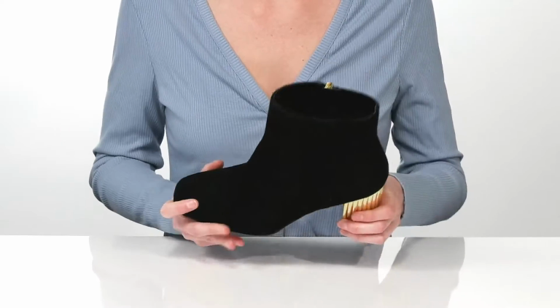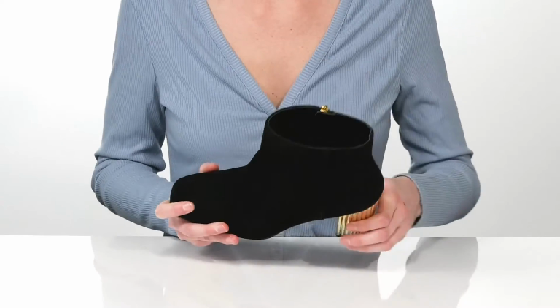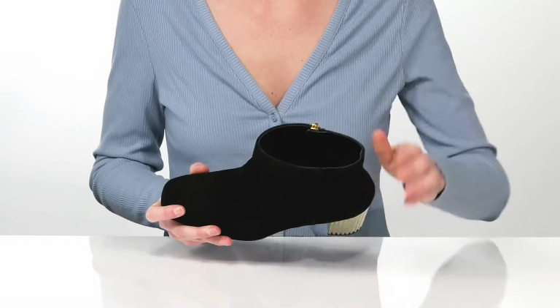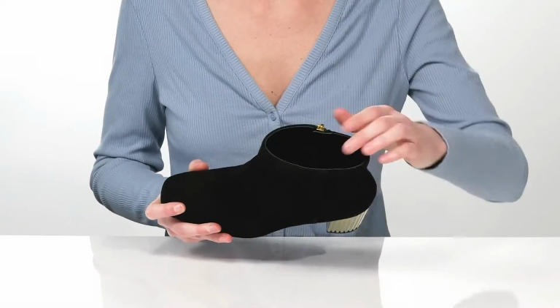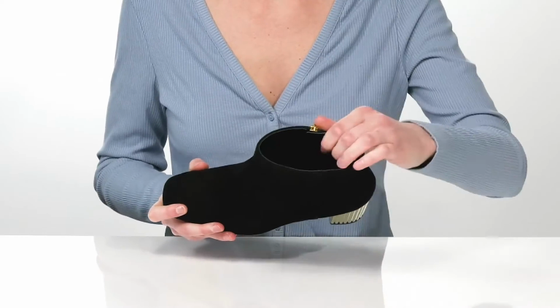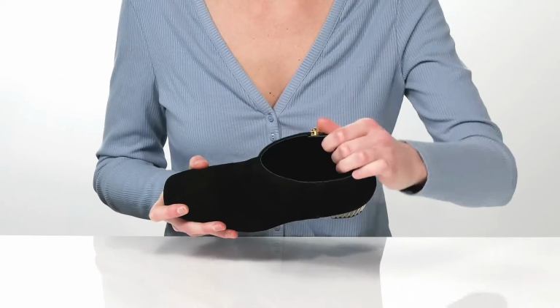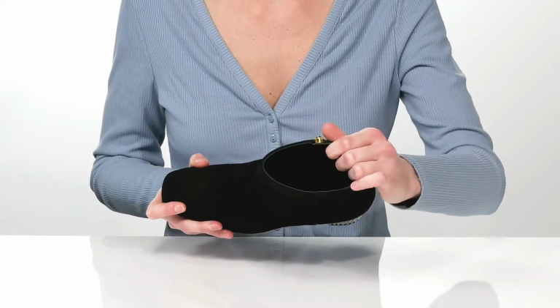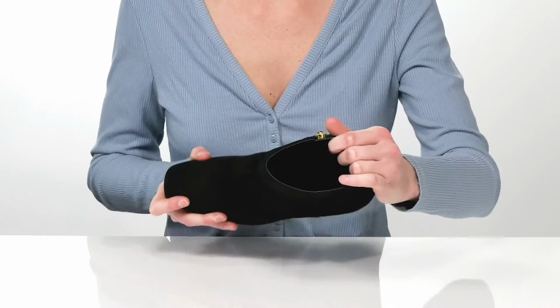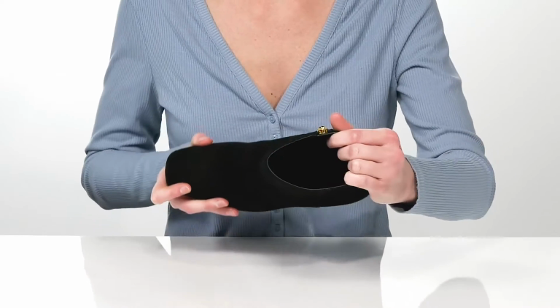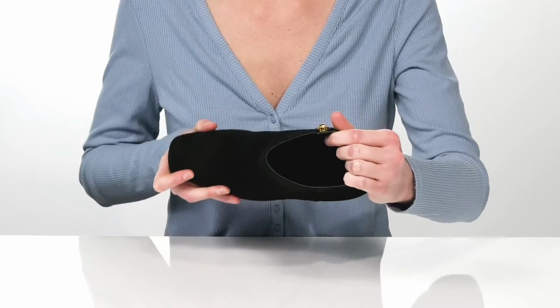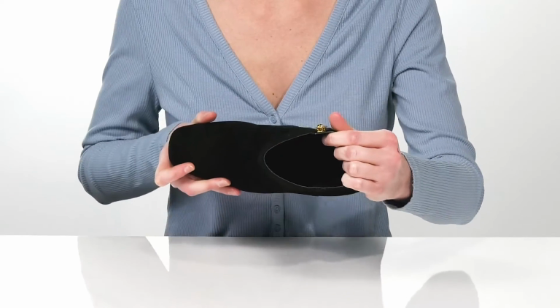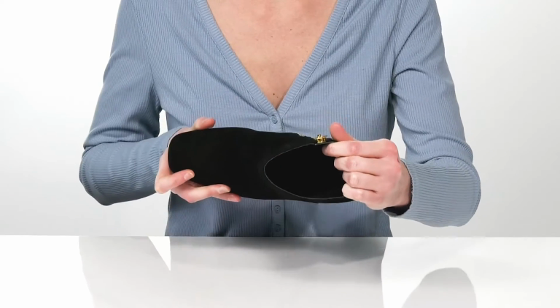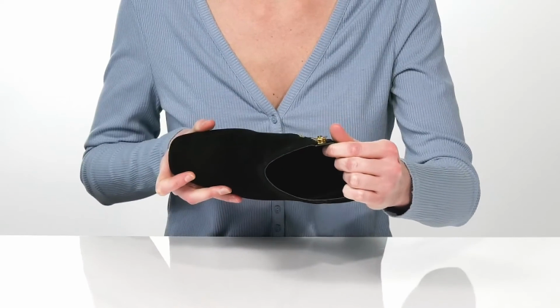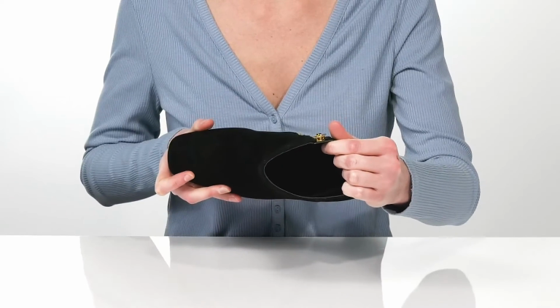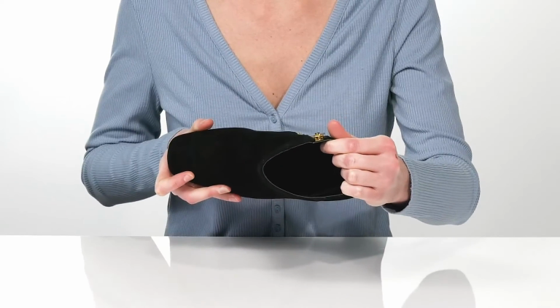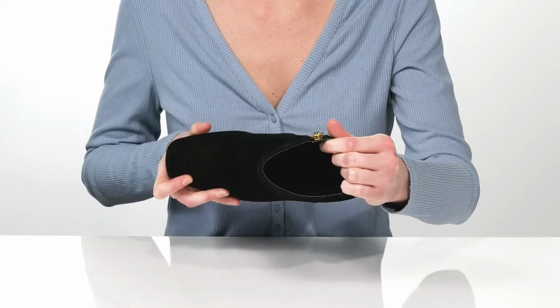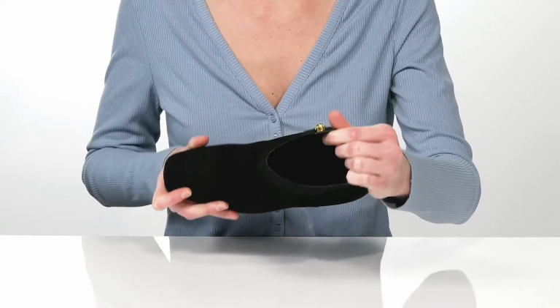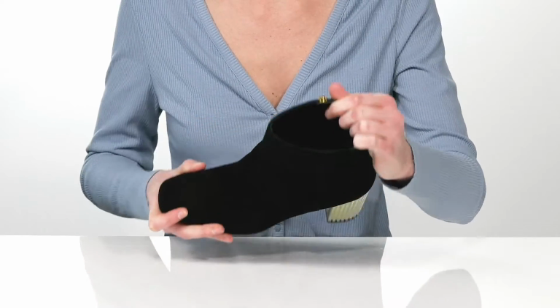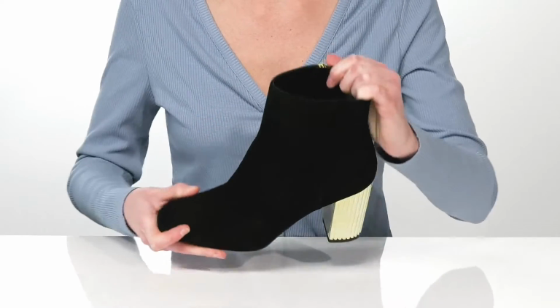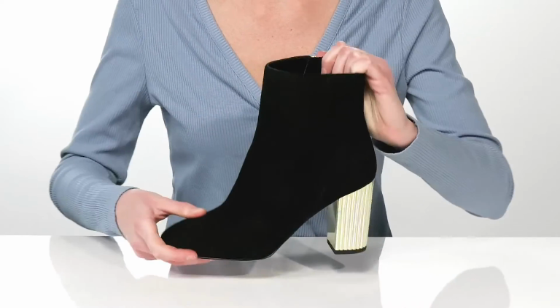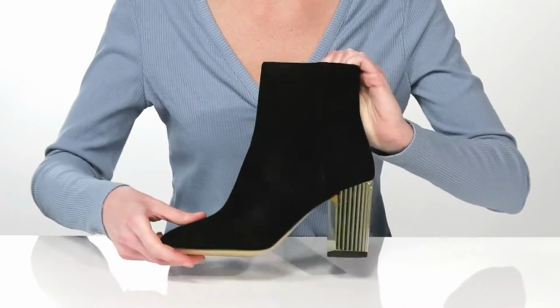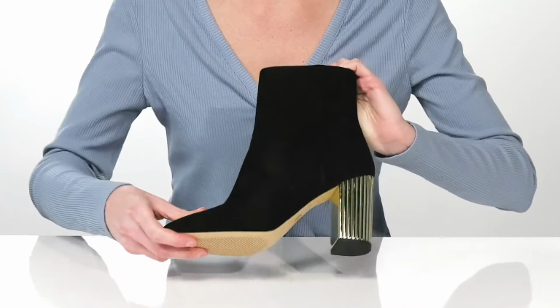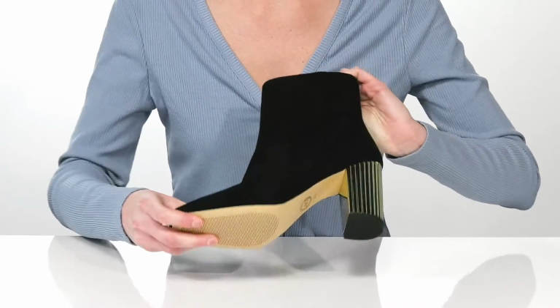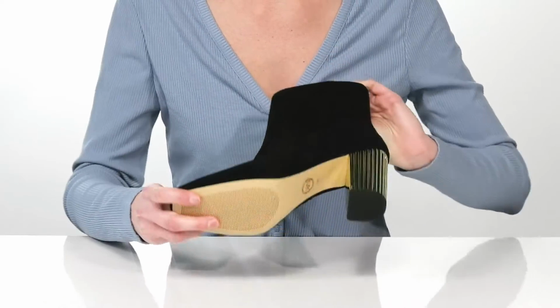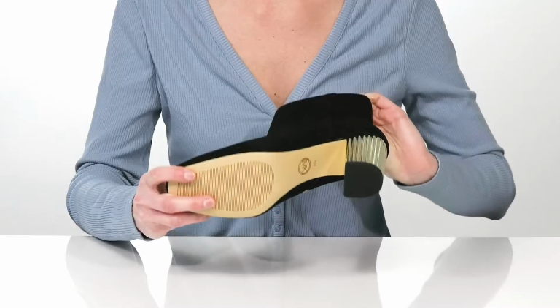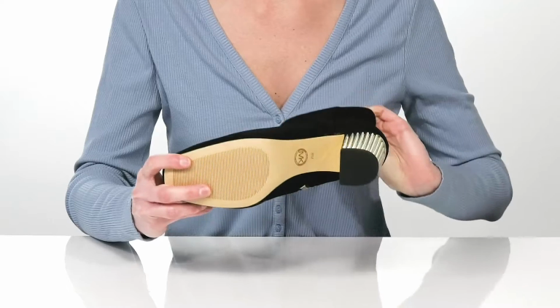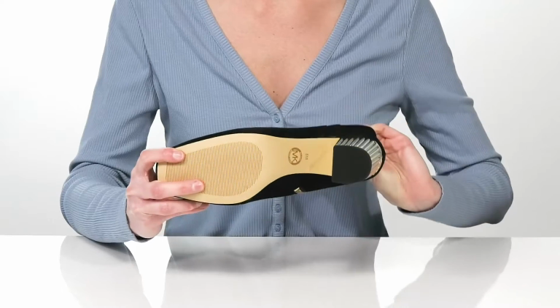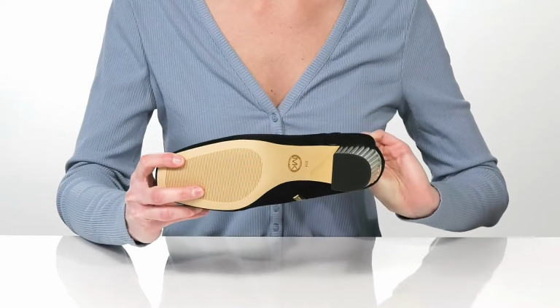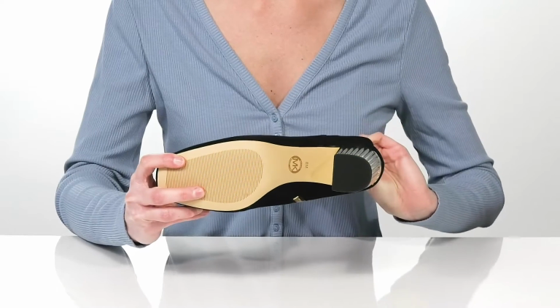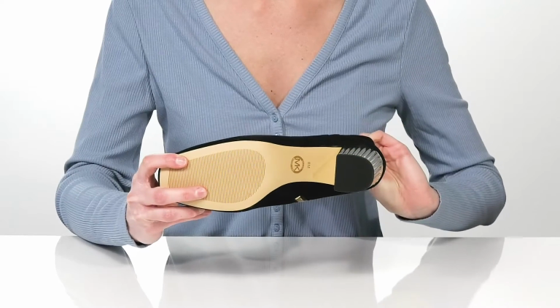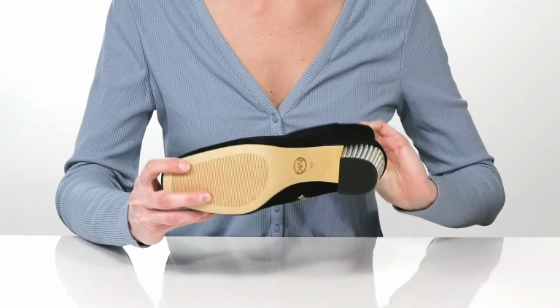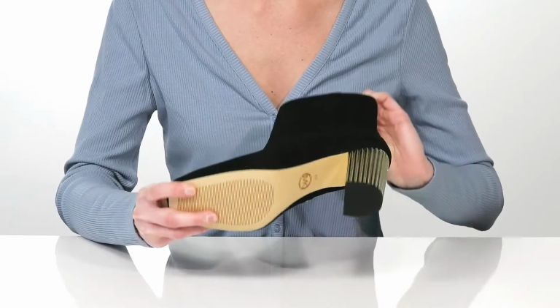Inside, they have a smooth lining and lightly cushioned footbed, and it's all on top of a lightly textured outsole.